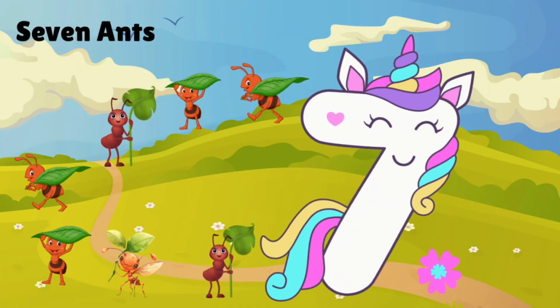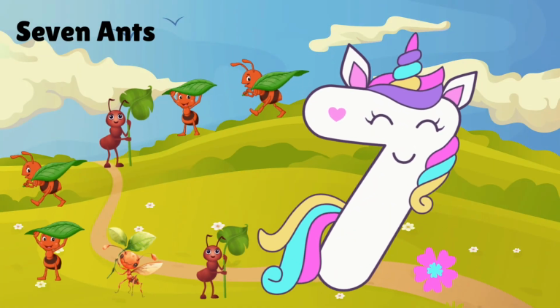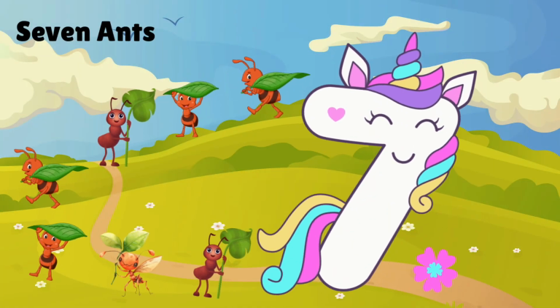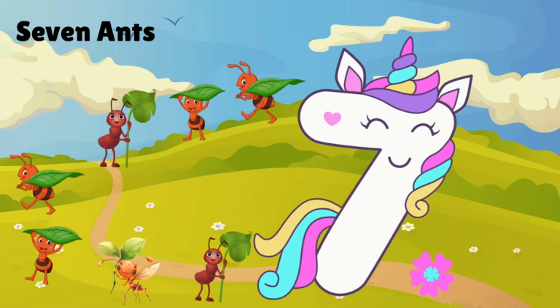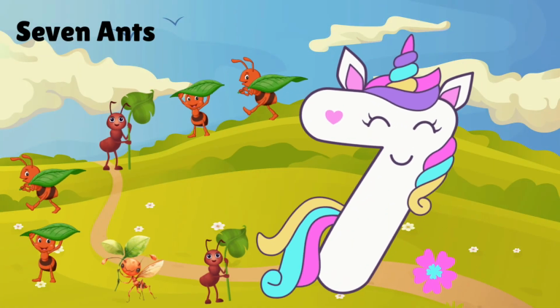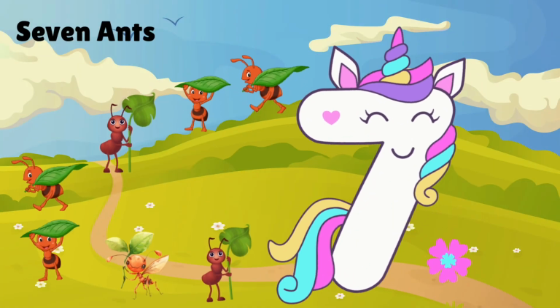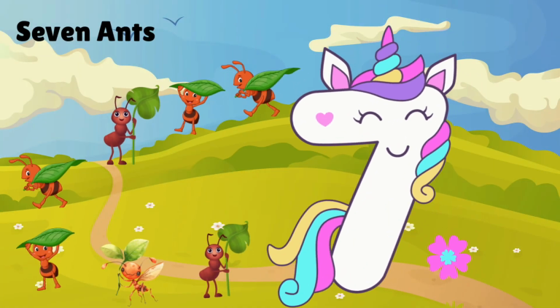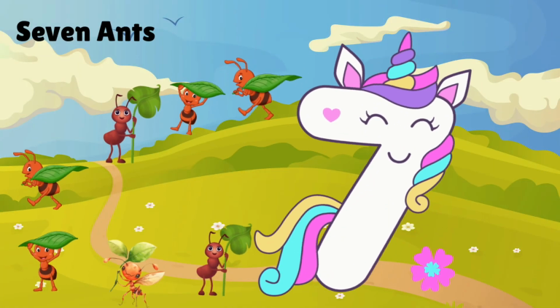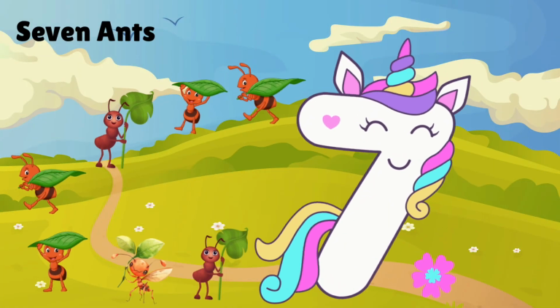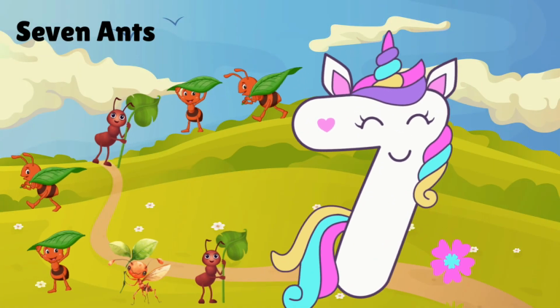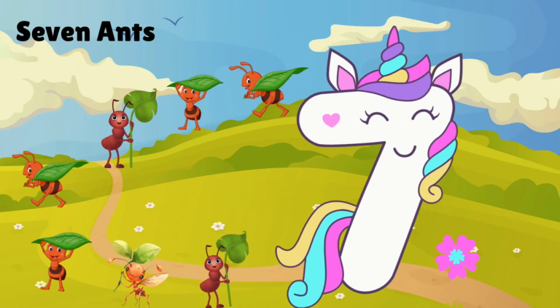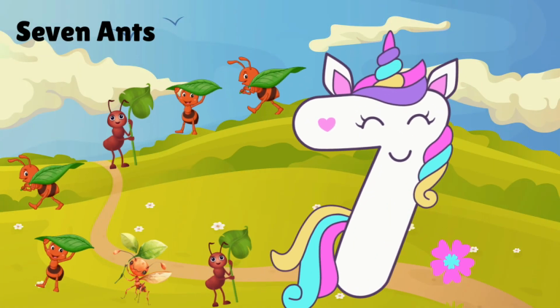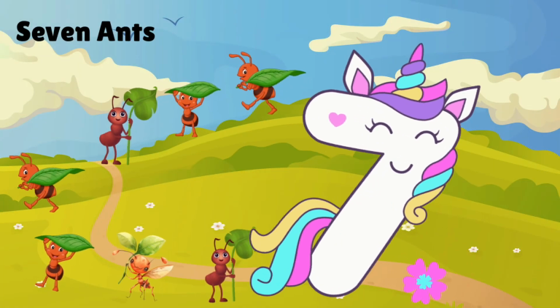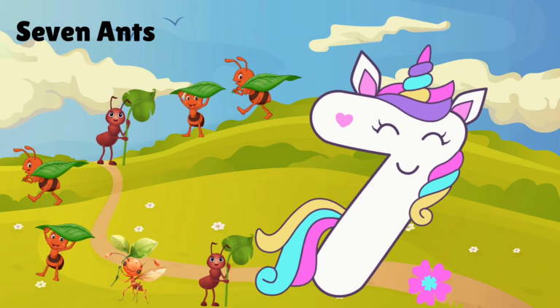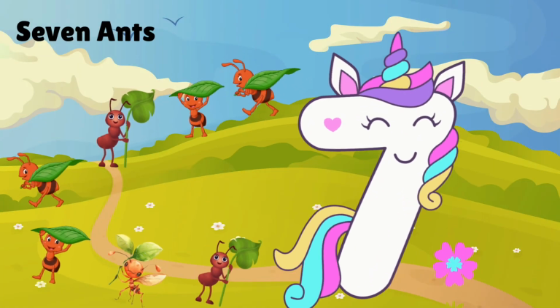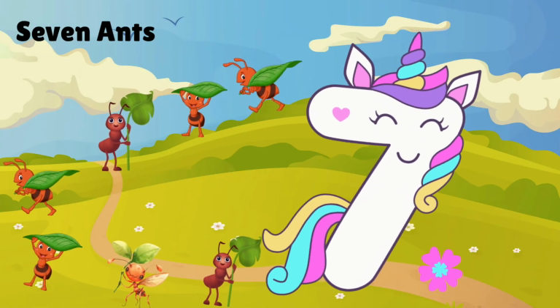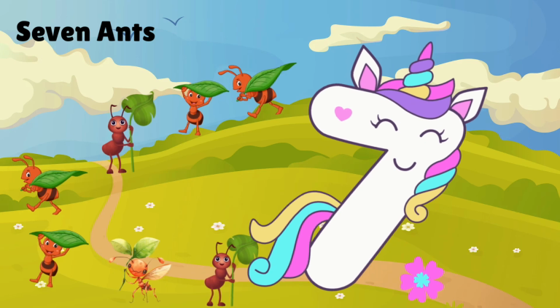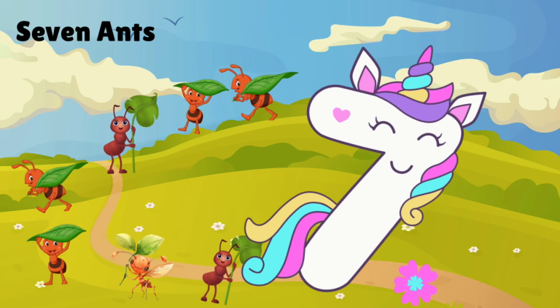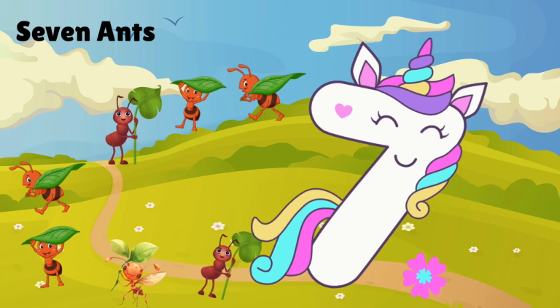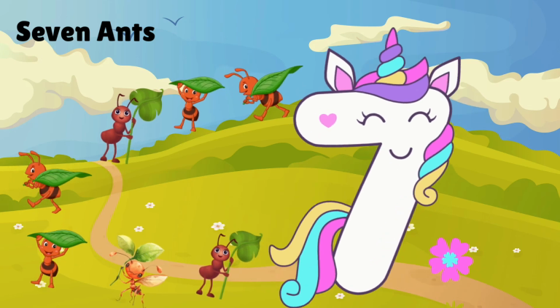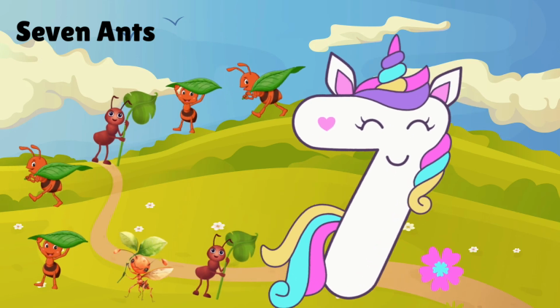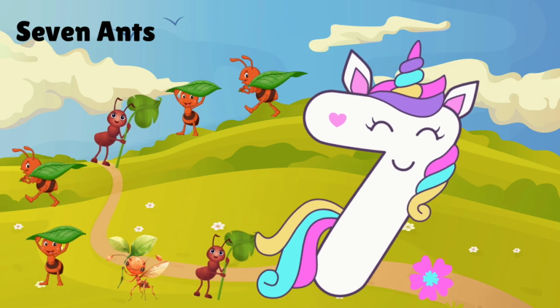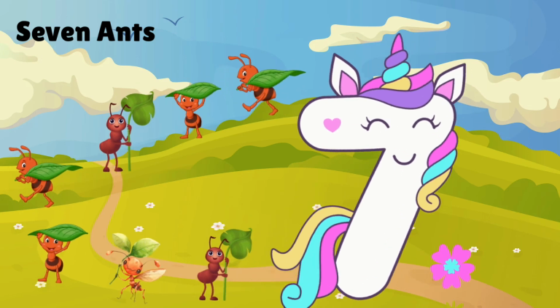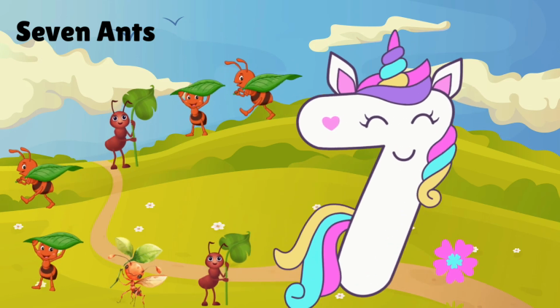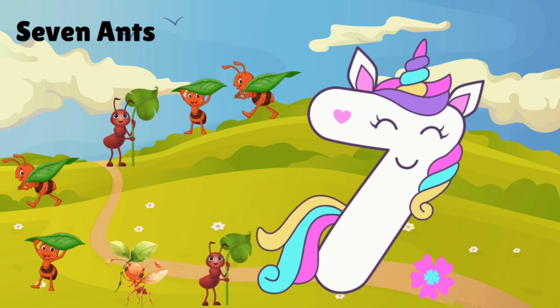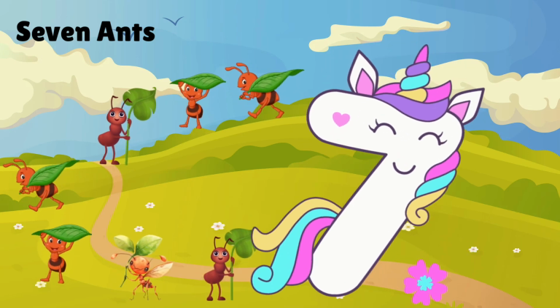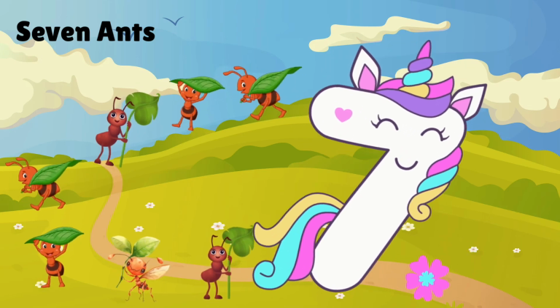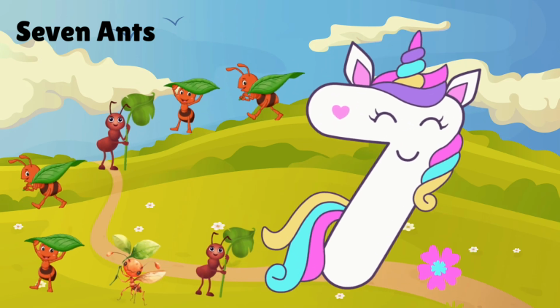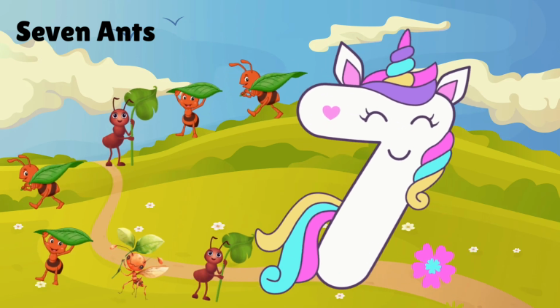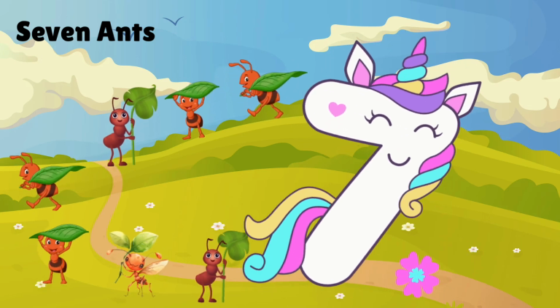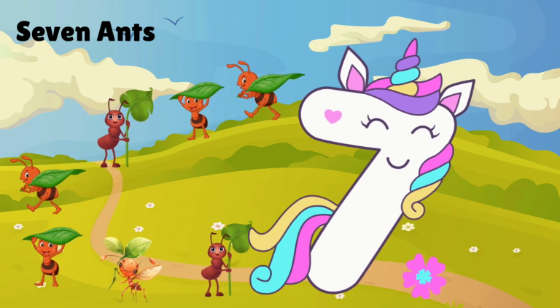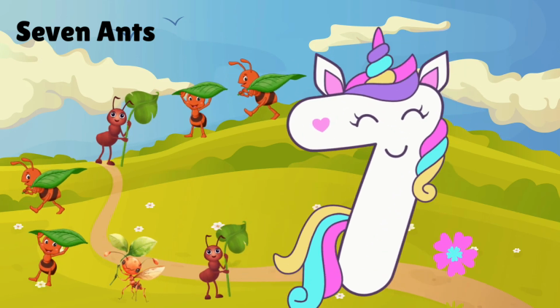Seven busy ants working all day. Count: 1, 2, 3, 4, 5, 6, 7.